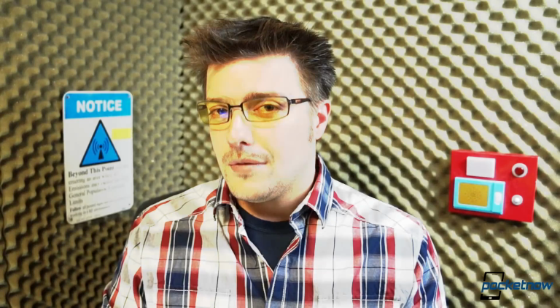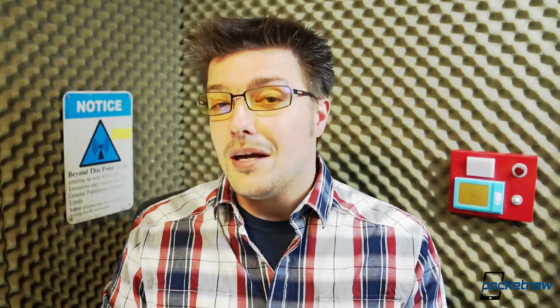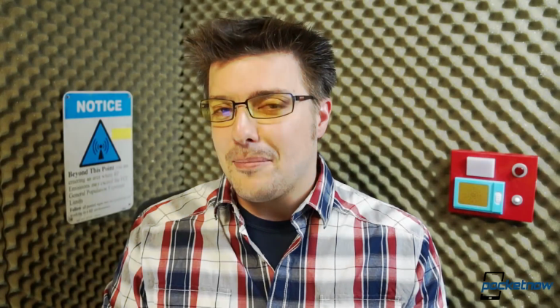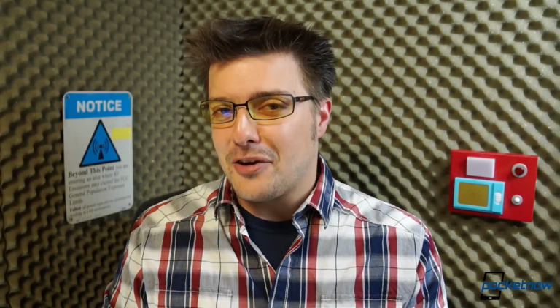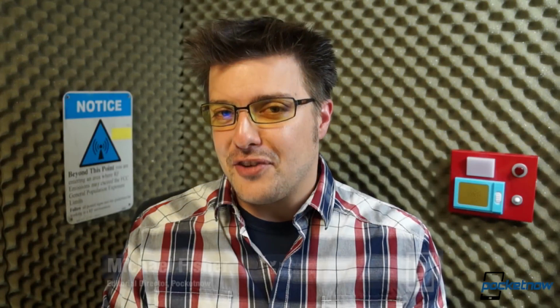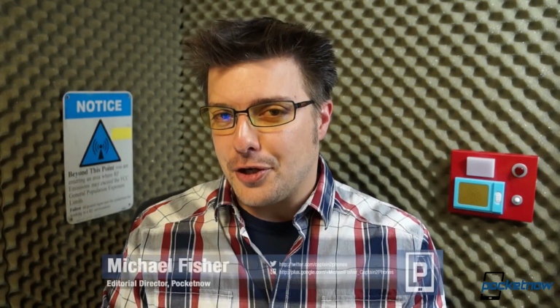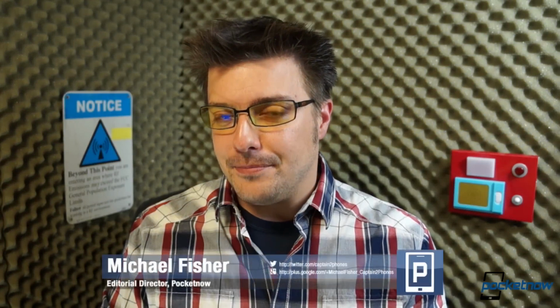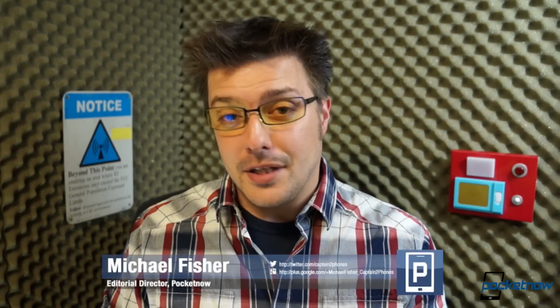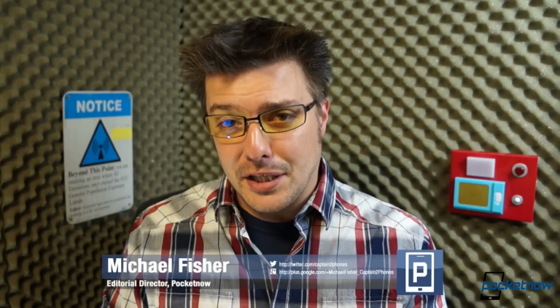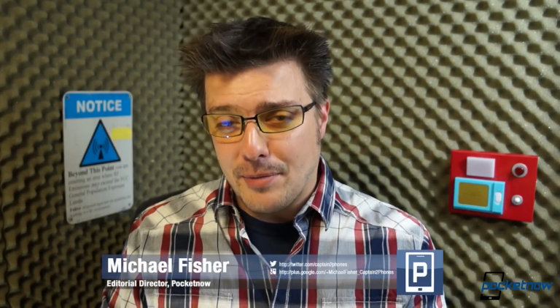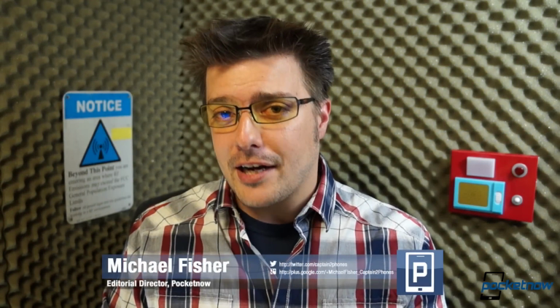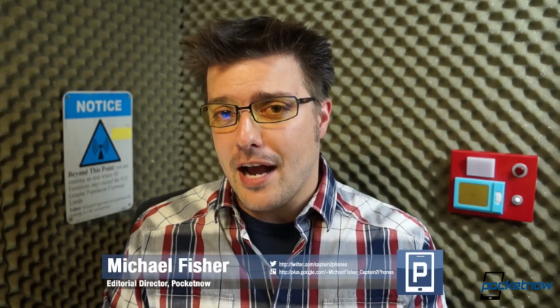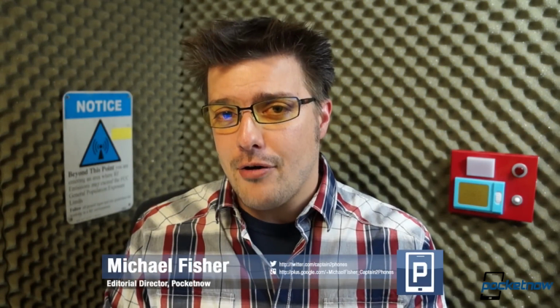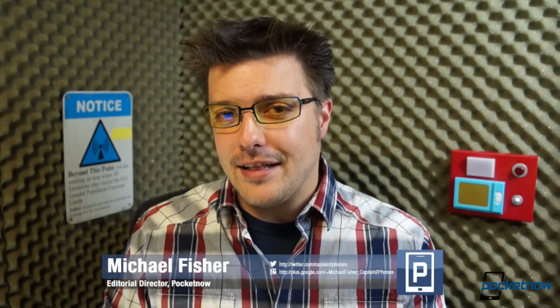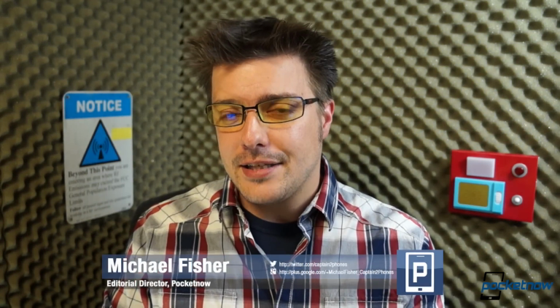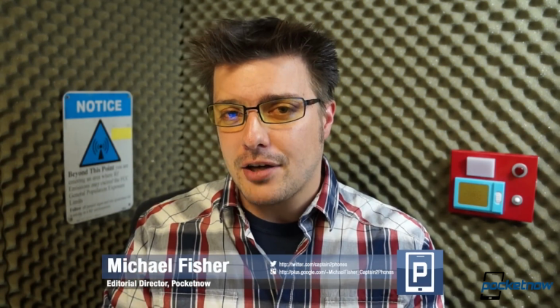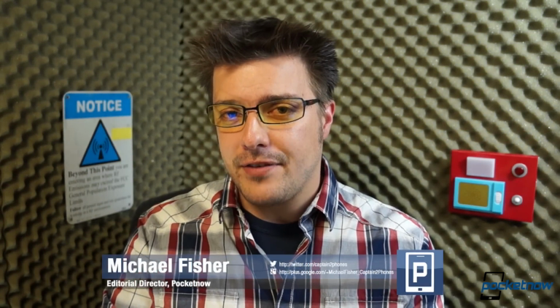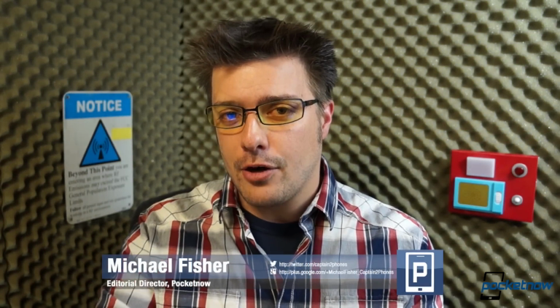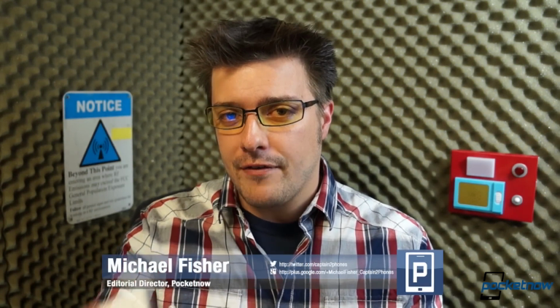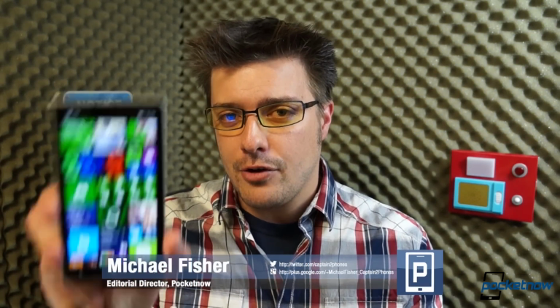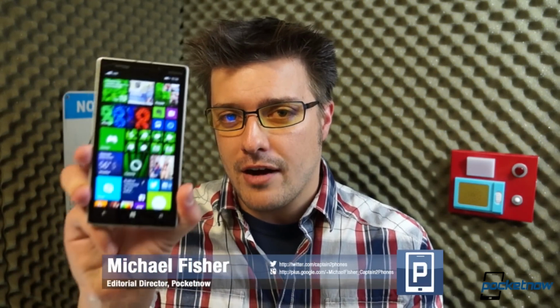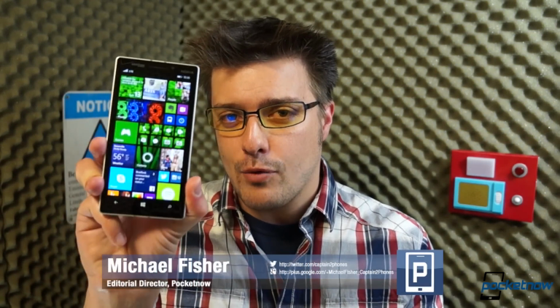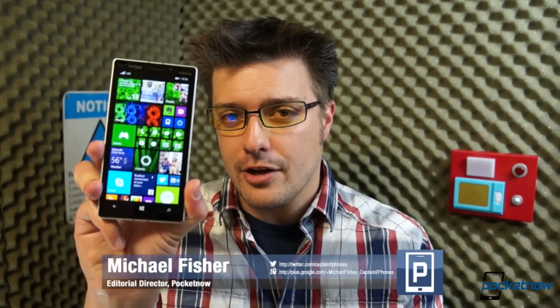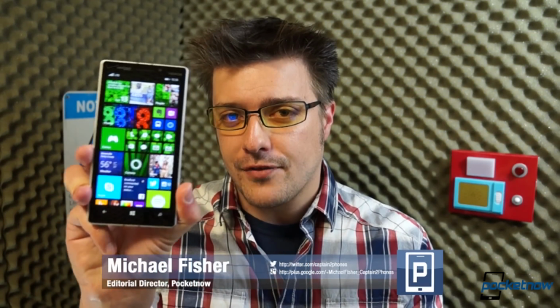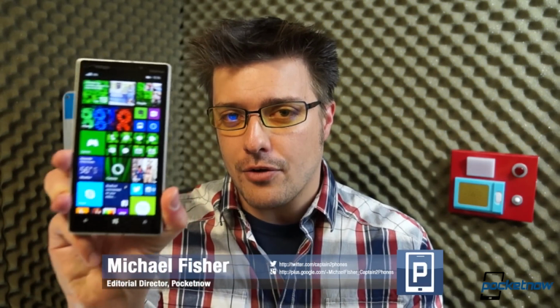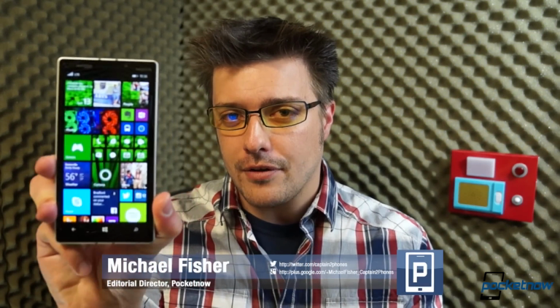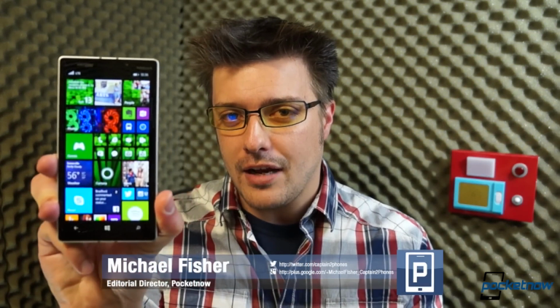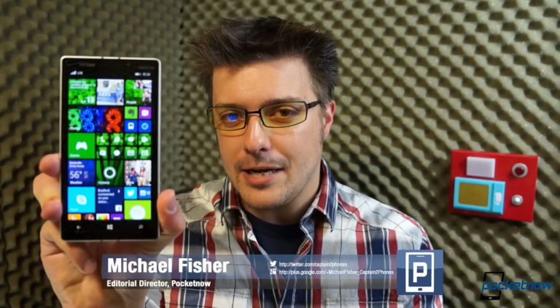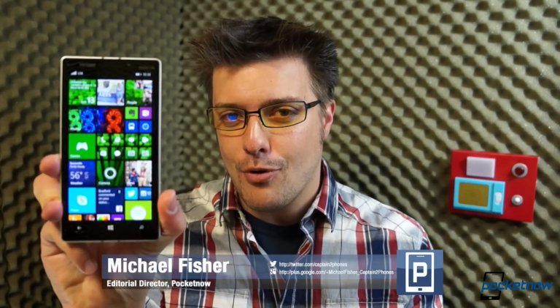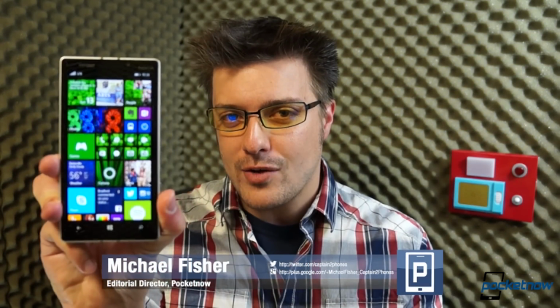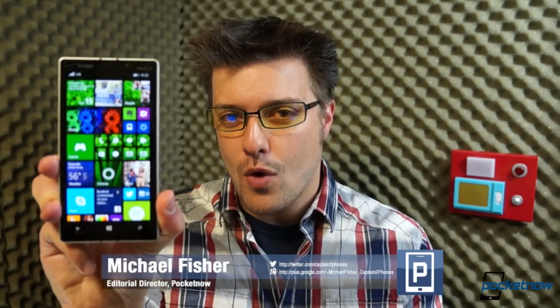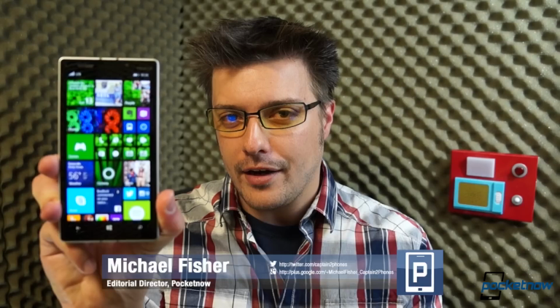I'm Michael Fisher, this is Pocketnow, and this is our video review of Windows Phone 8.1.